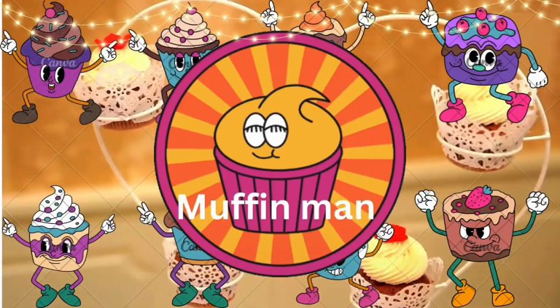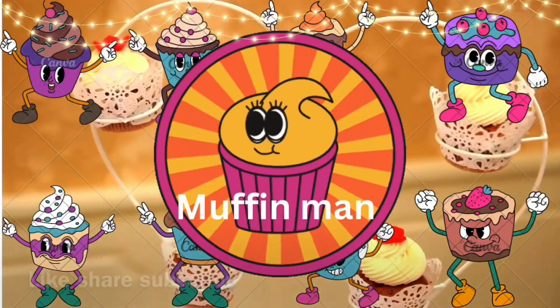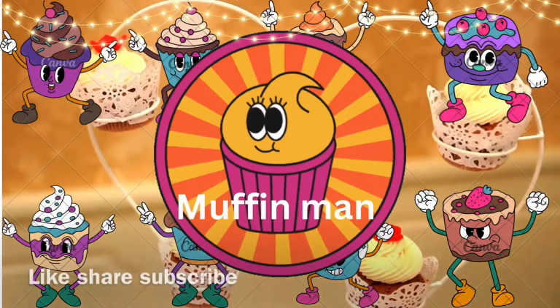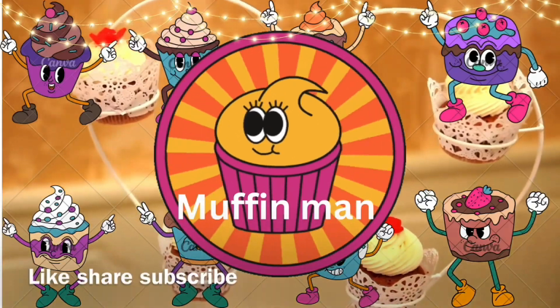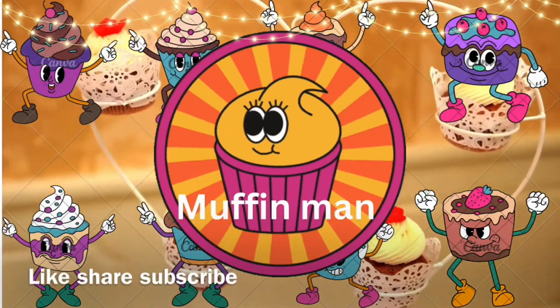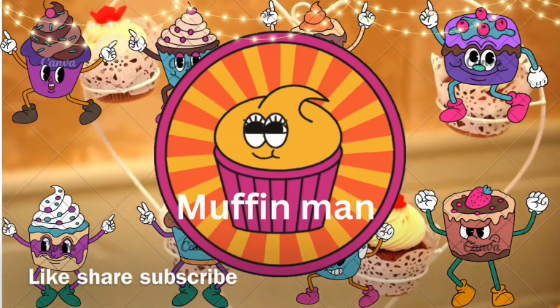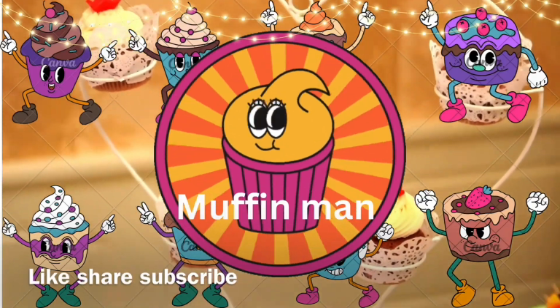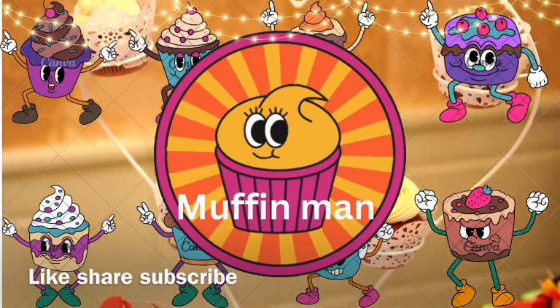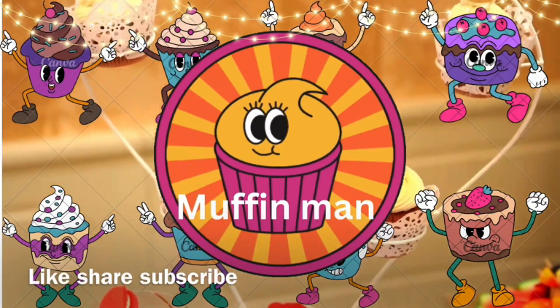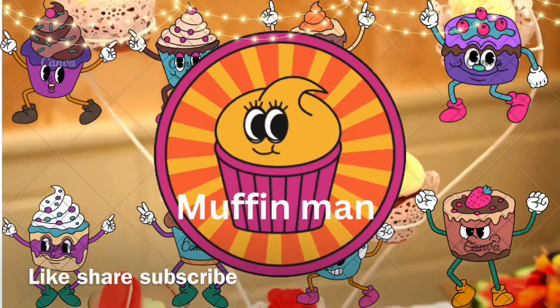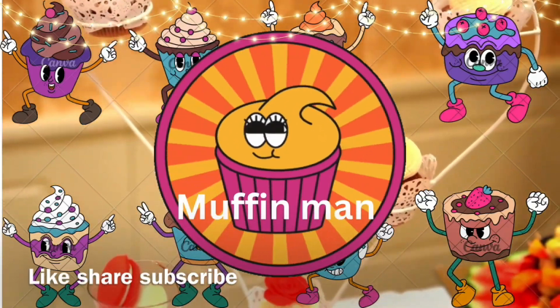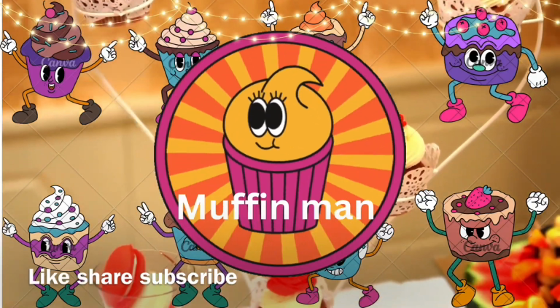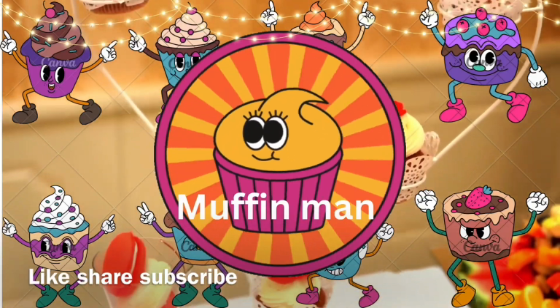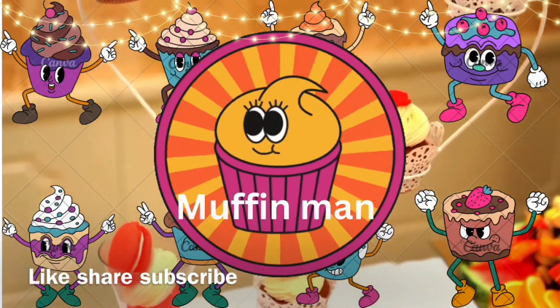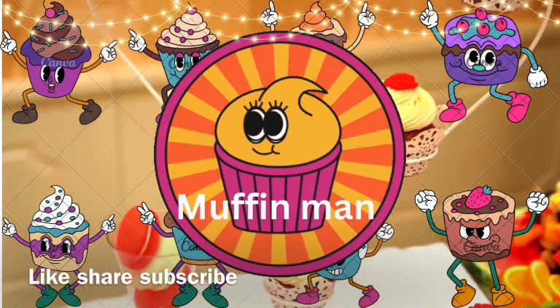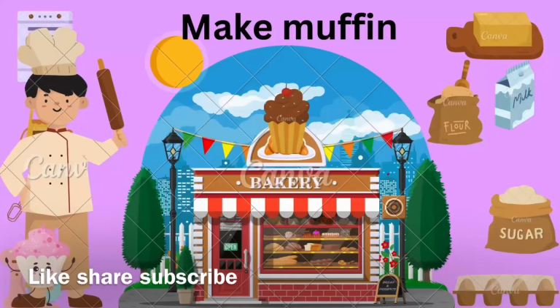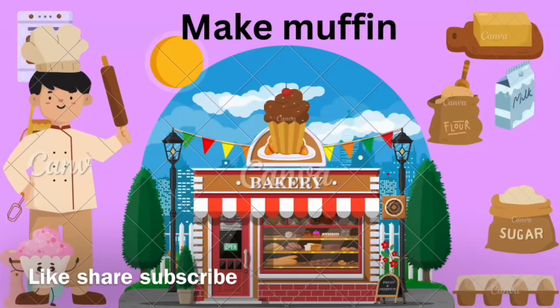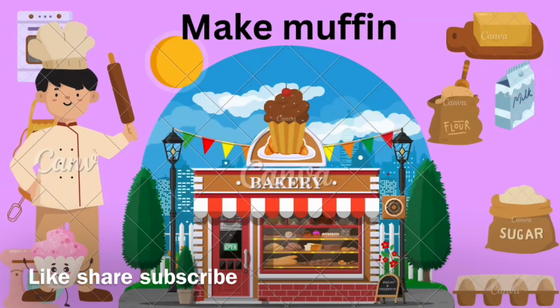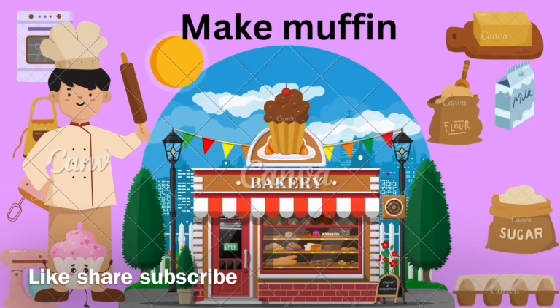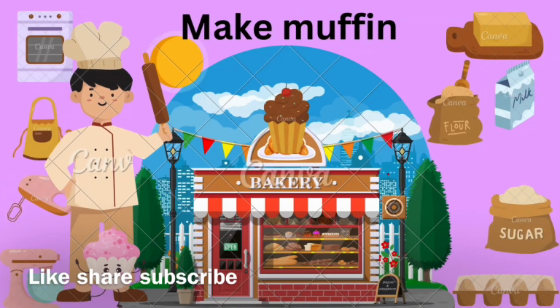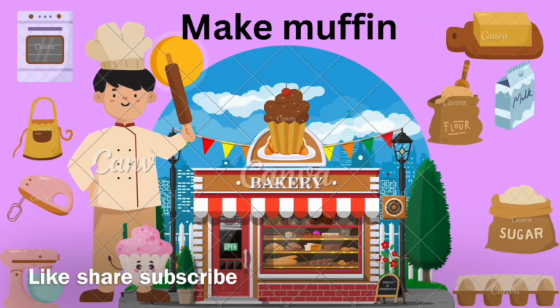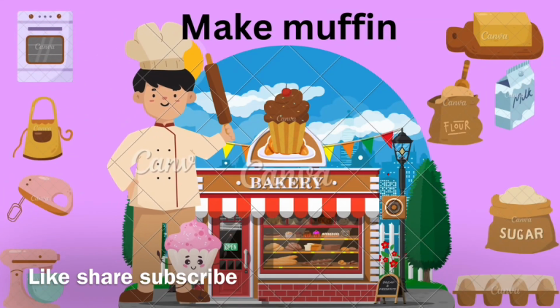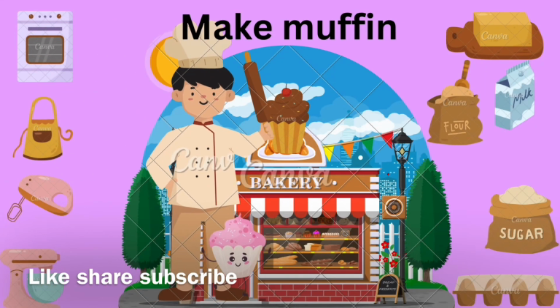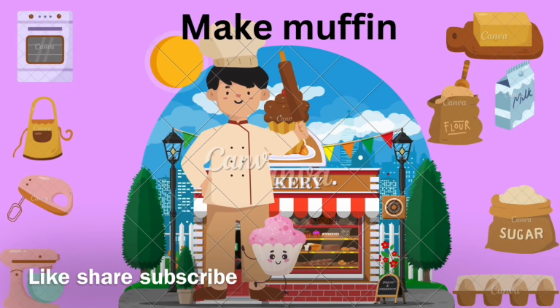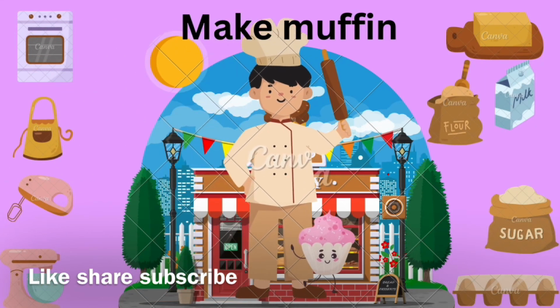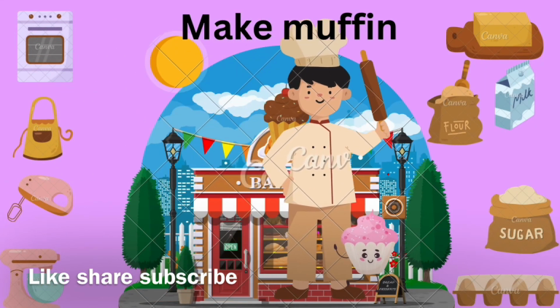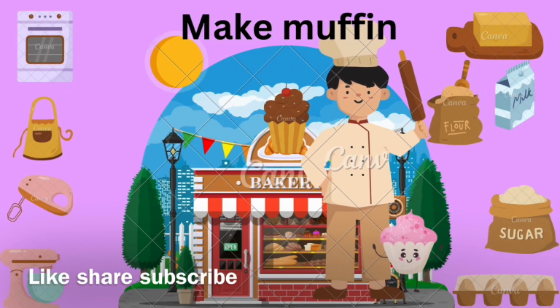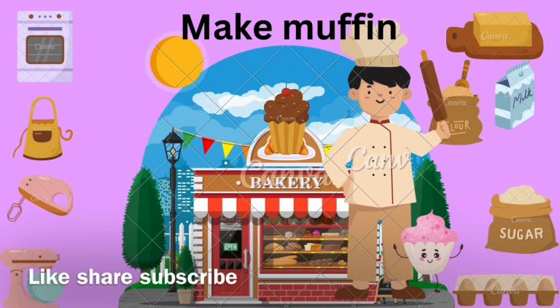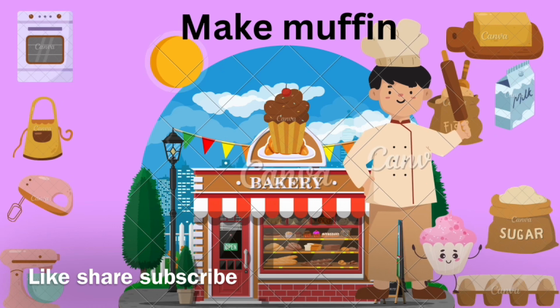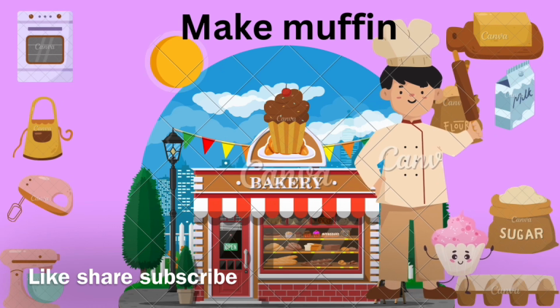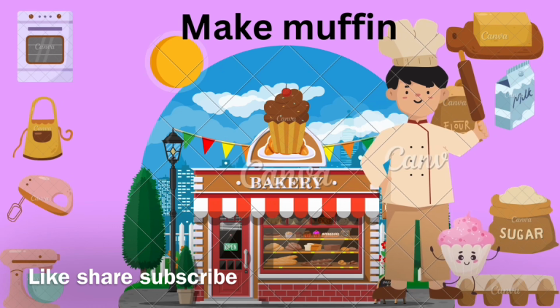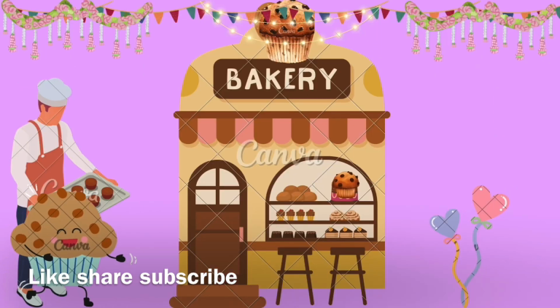I like to eat, eat, eat cute muffin. I like to eat, eat, eat cute muffin, muffin.